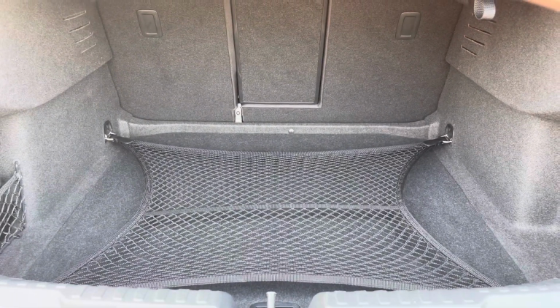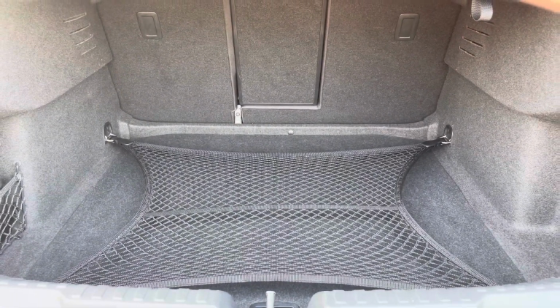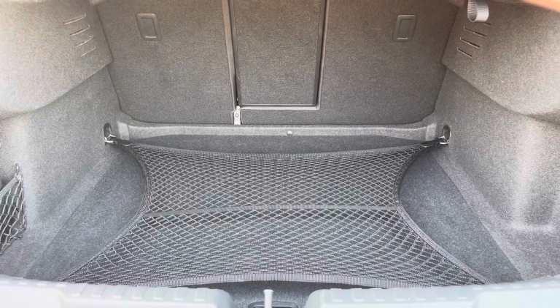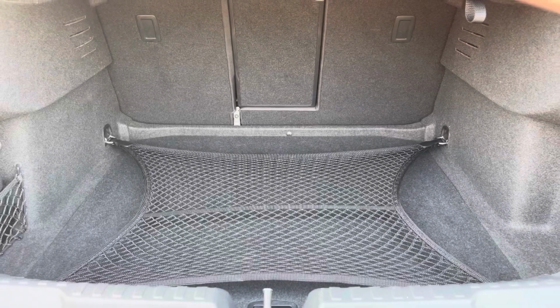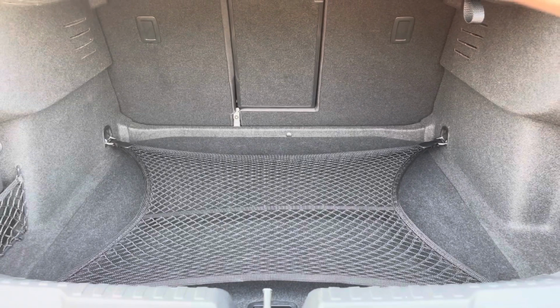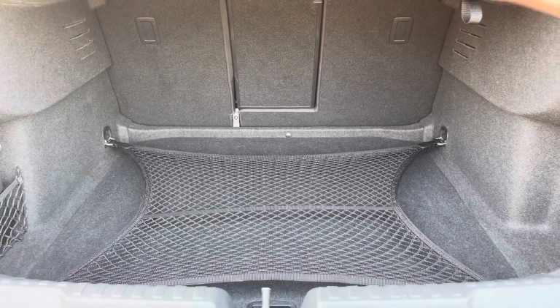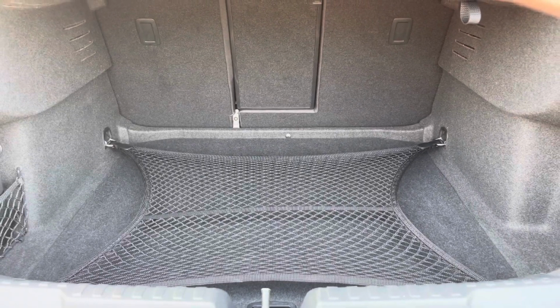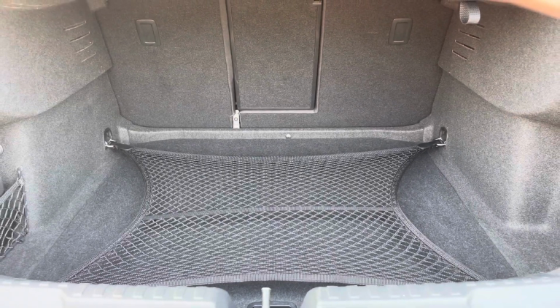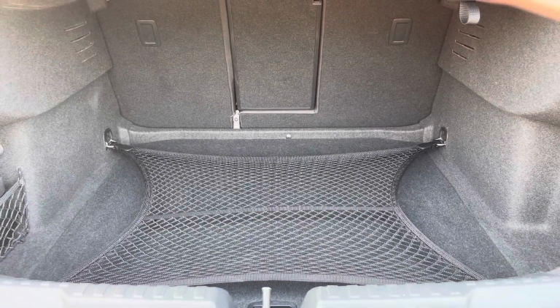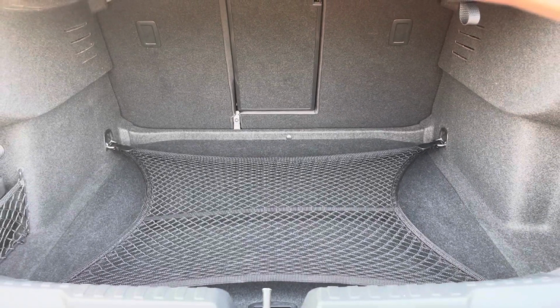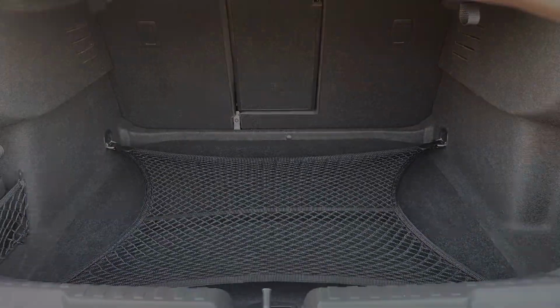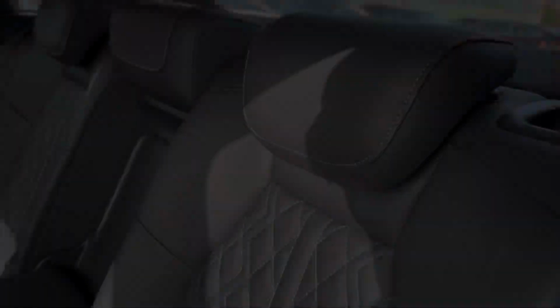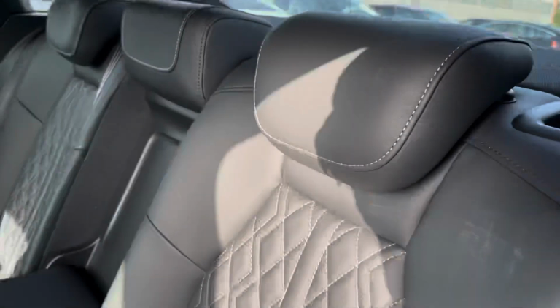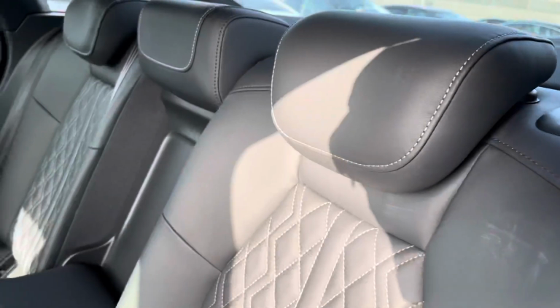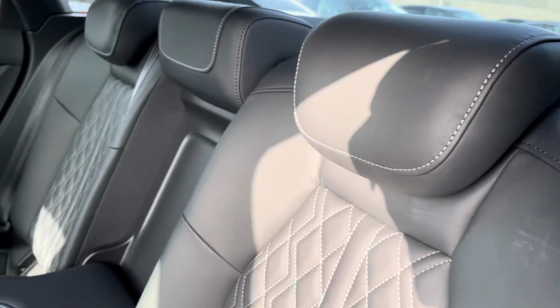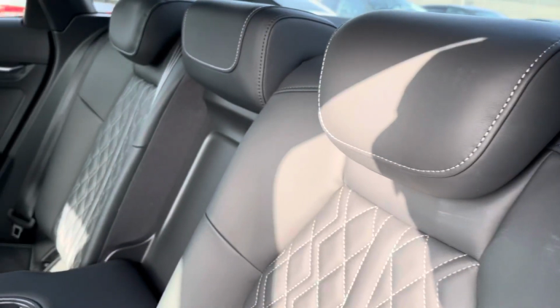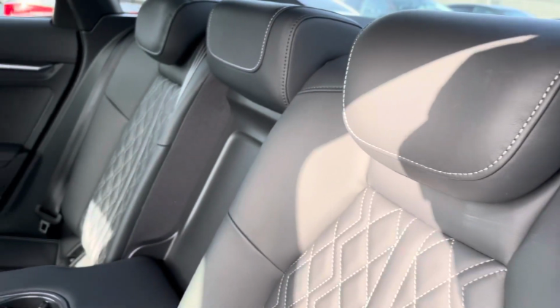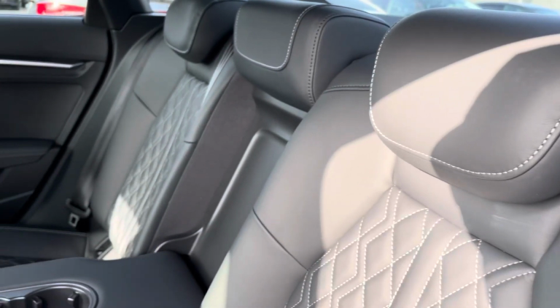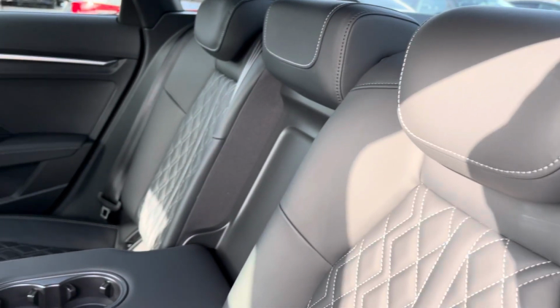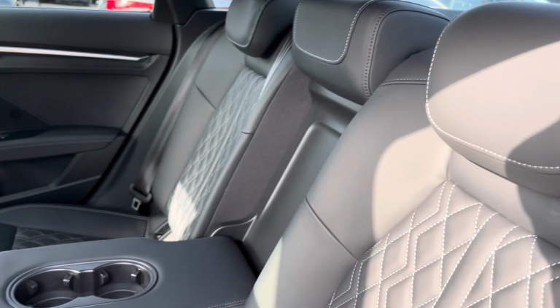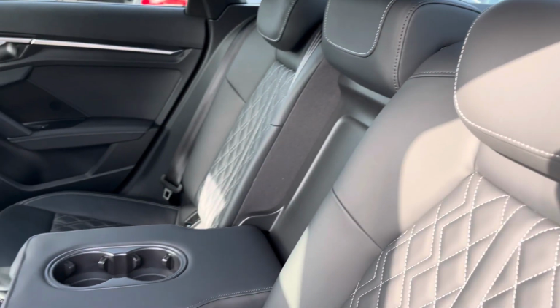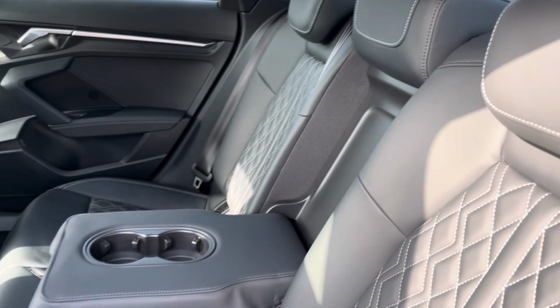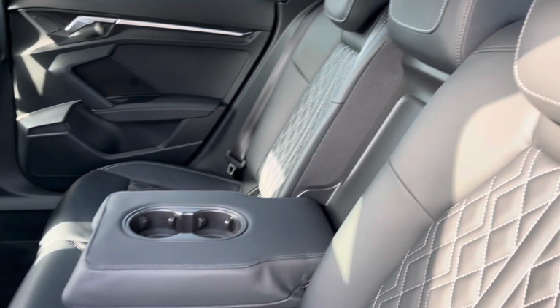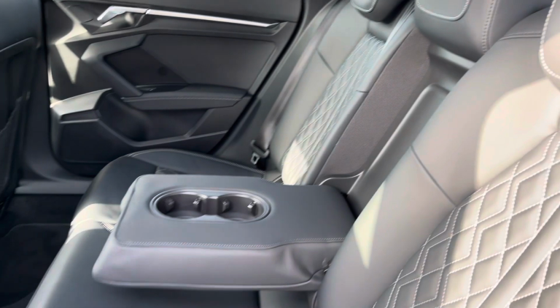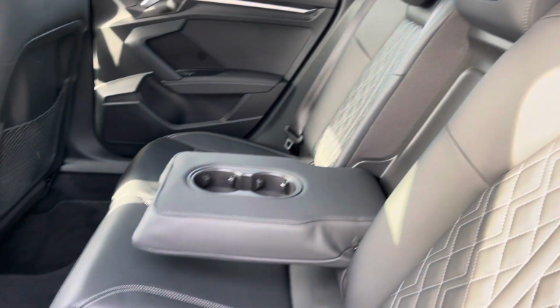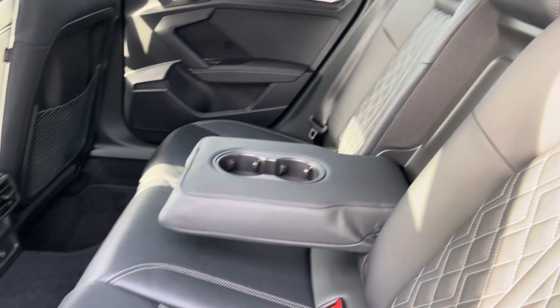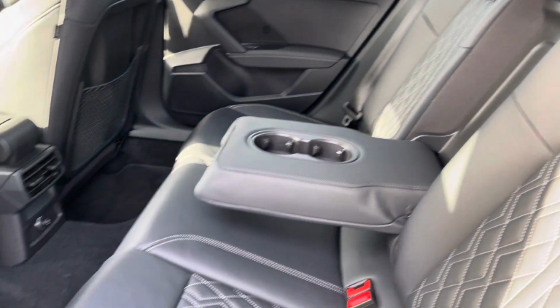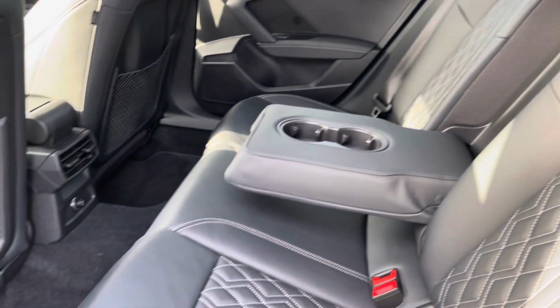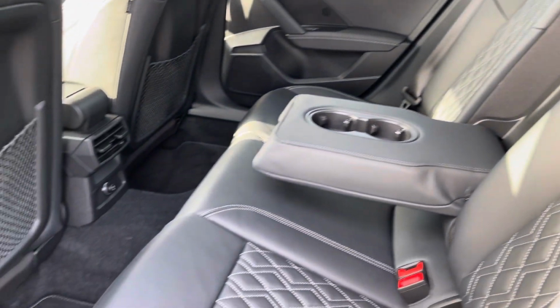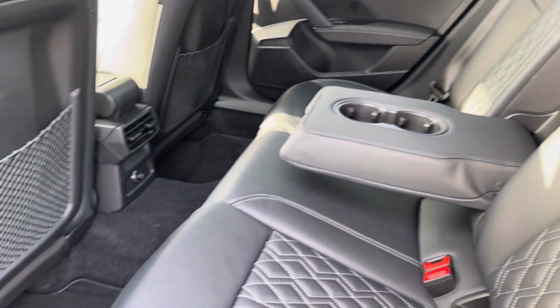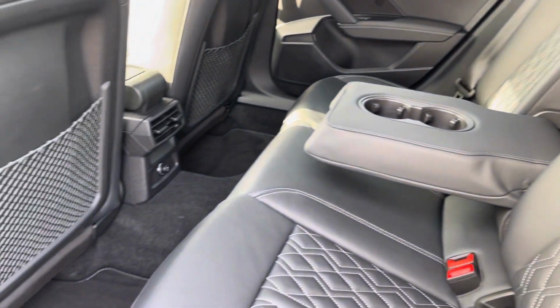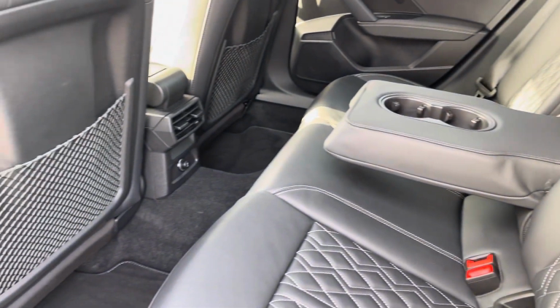Moving to the rear interior now, here we can see we can fit up to 3 passengers, with two ISOFIX points on the outer seats, and a drop-down armrest with two cup holders also.